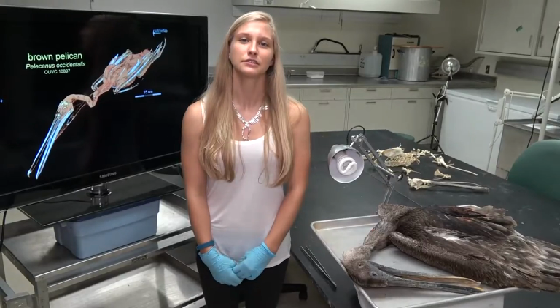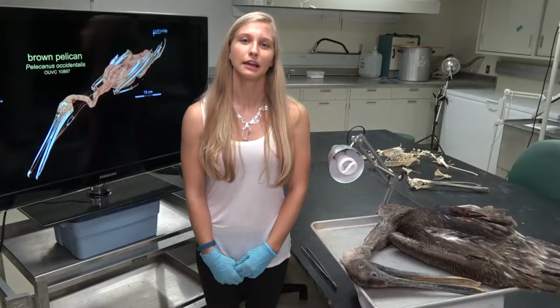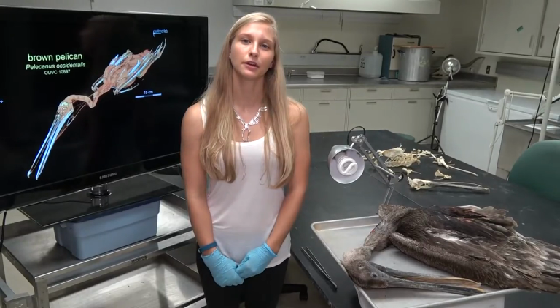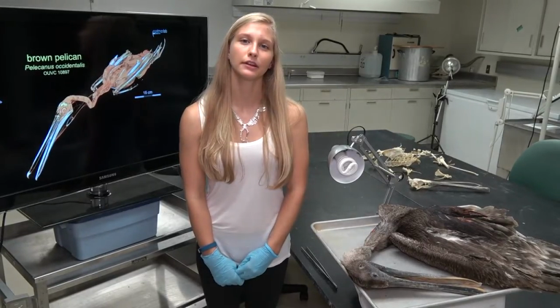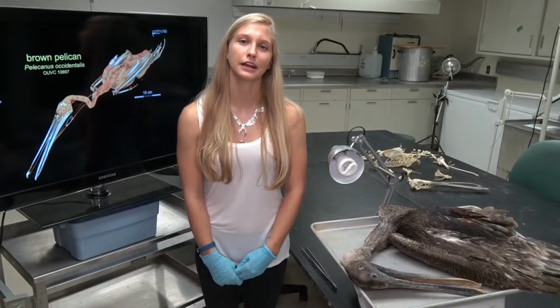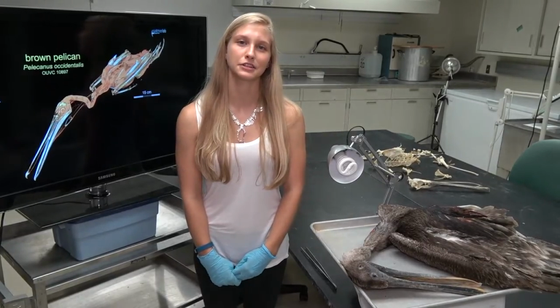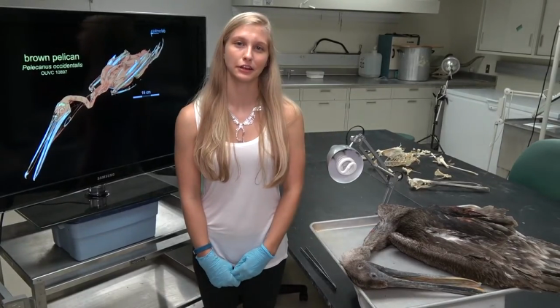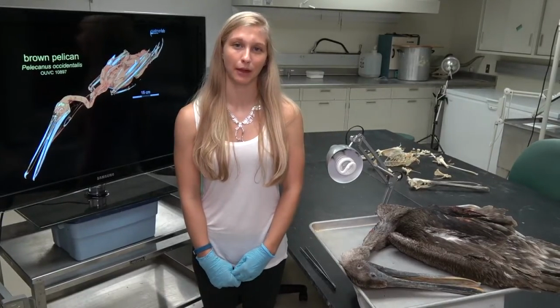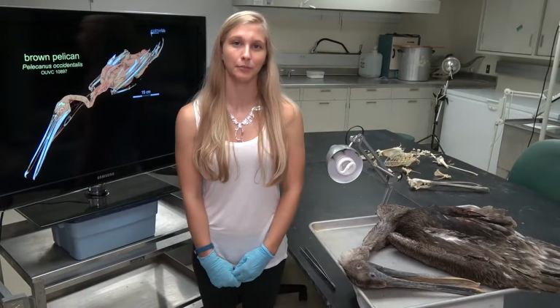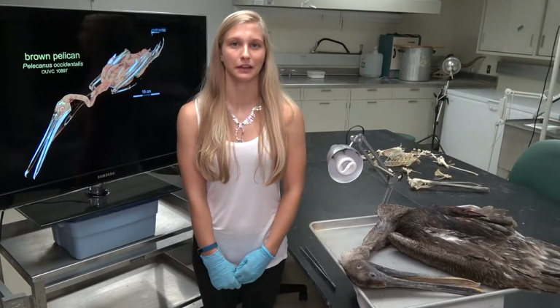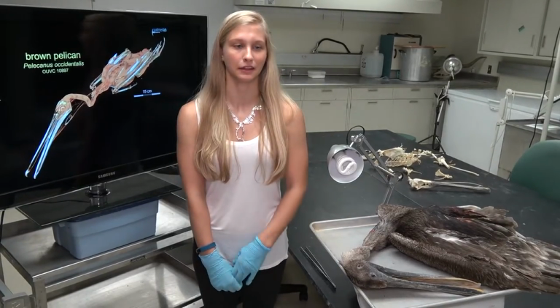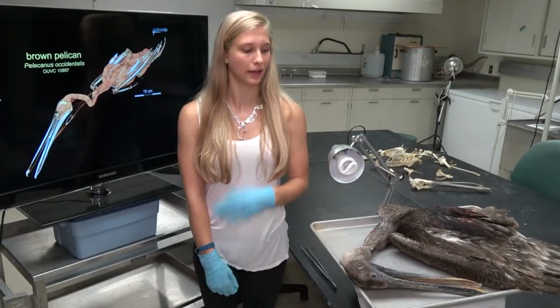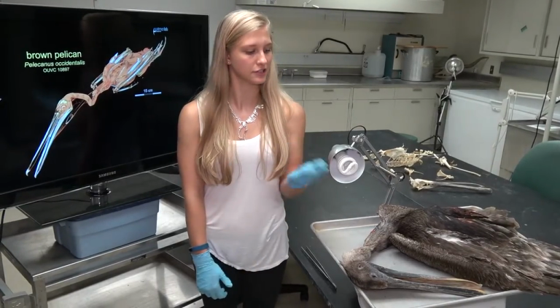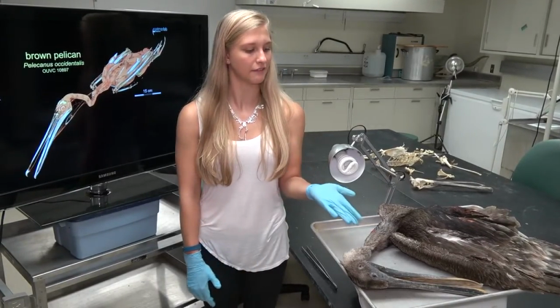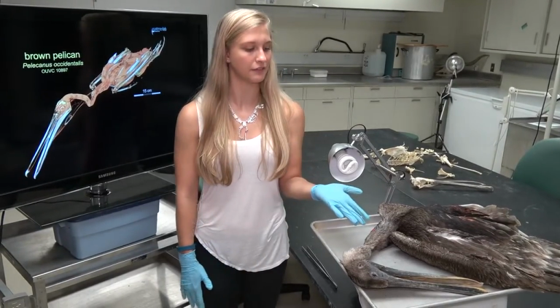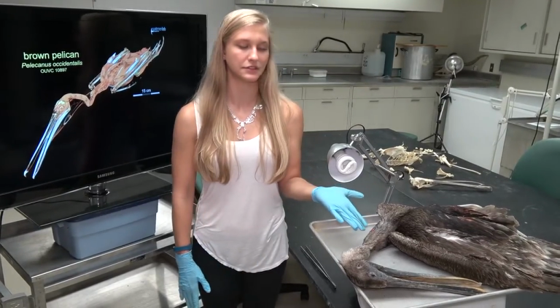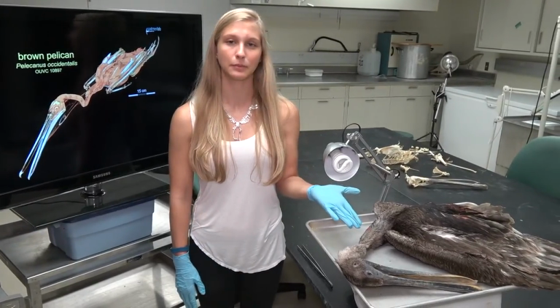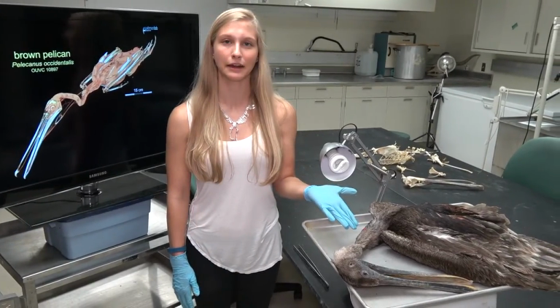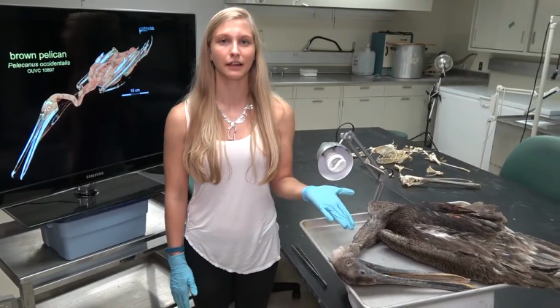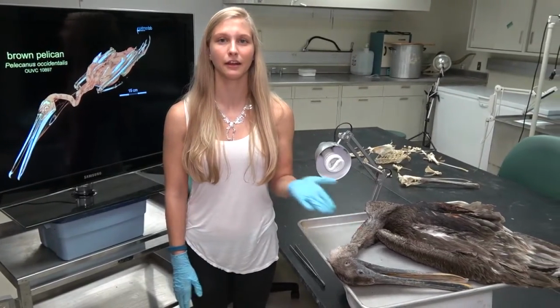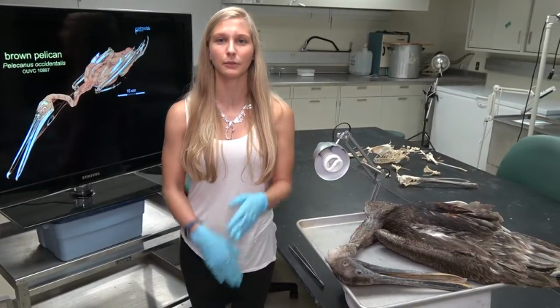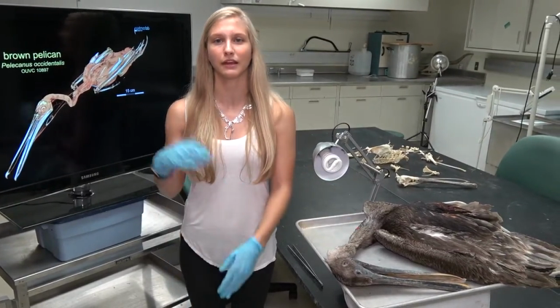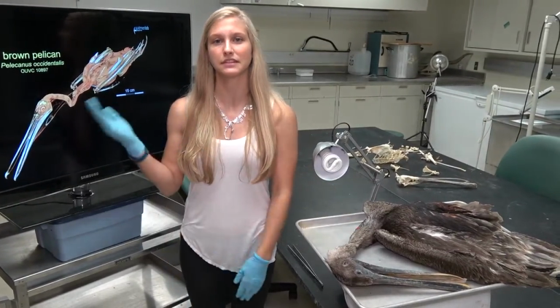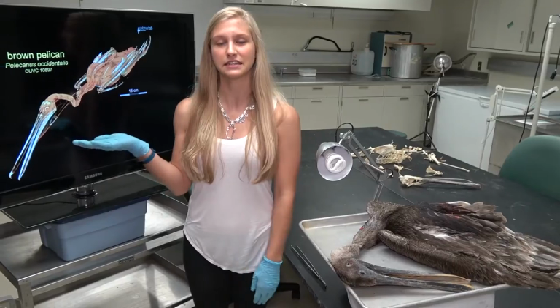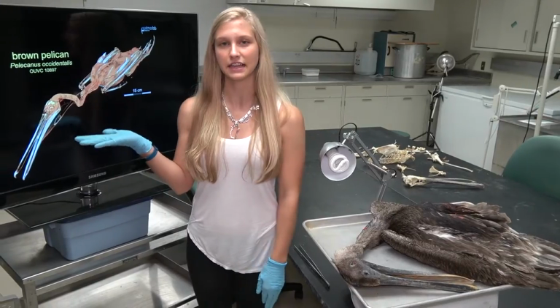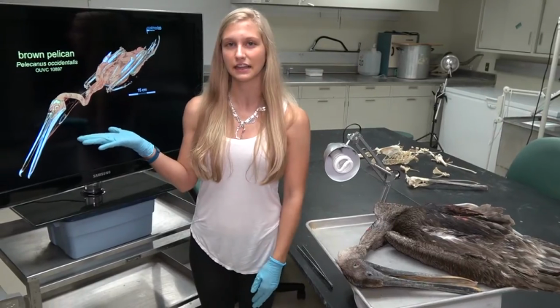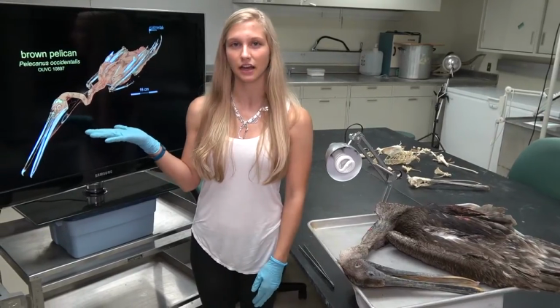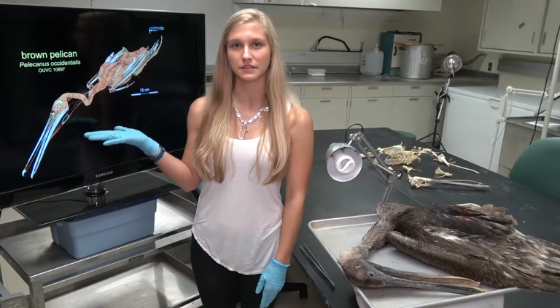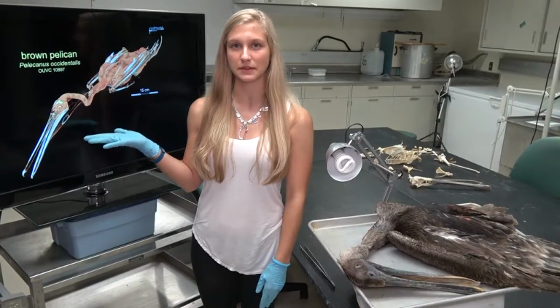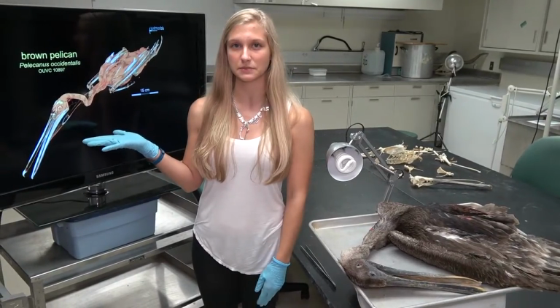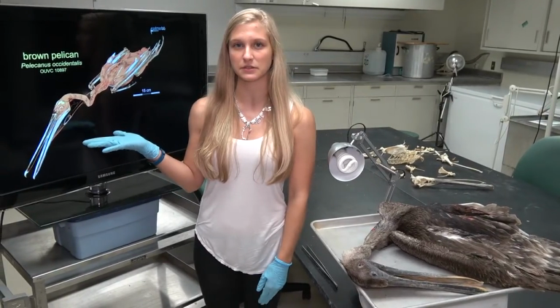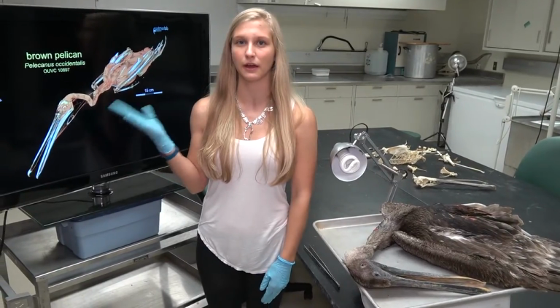Today we're going to look at a brown pelican. We have the physical body right here and we also have the CT scan data of the specimen.